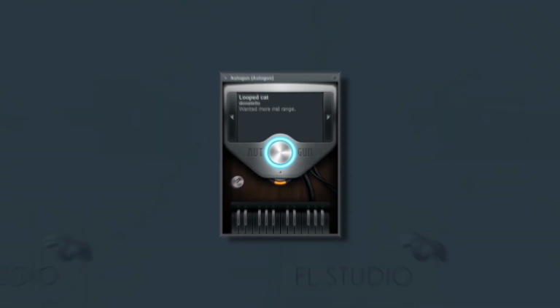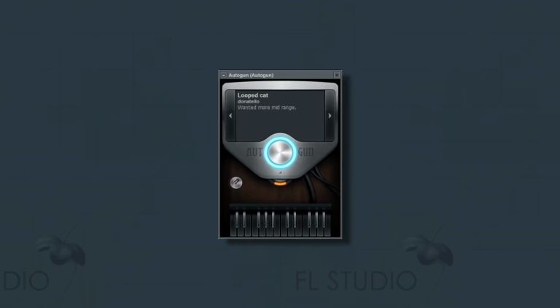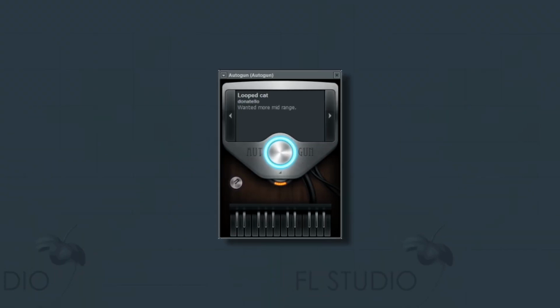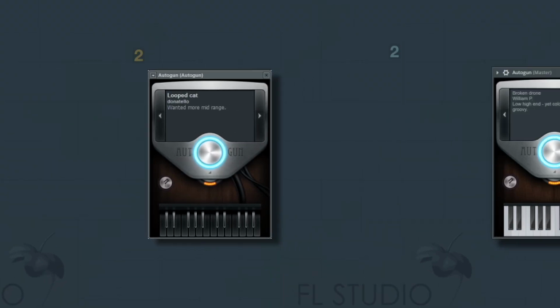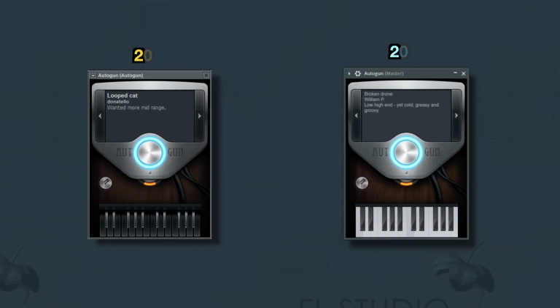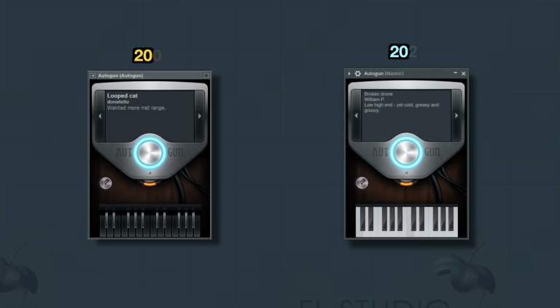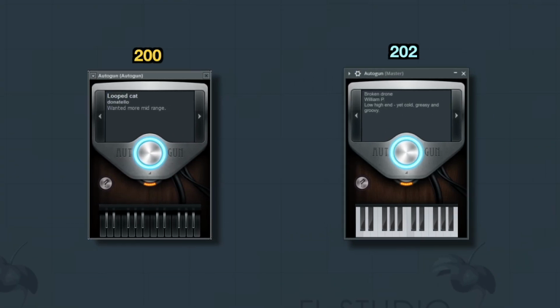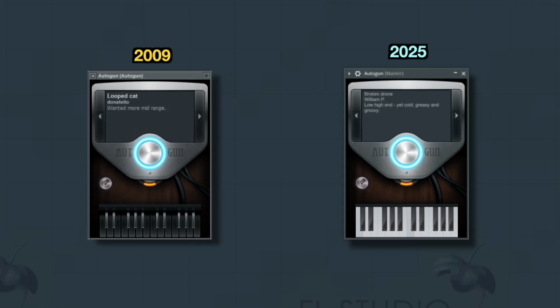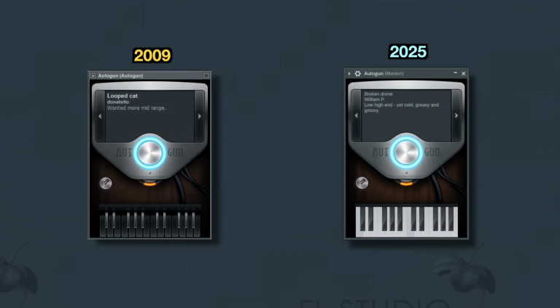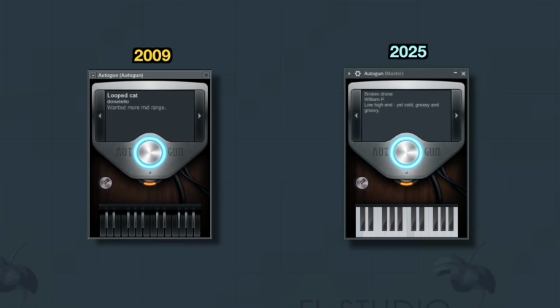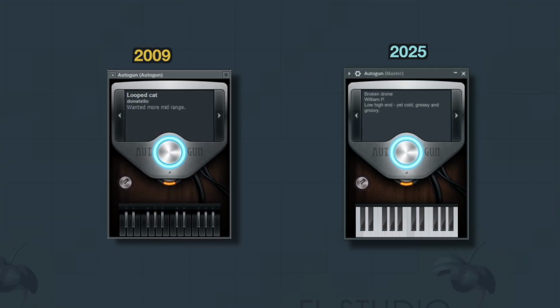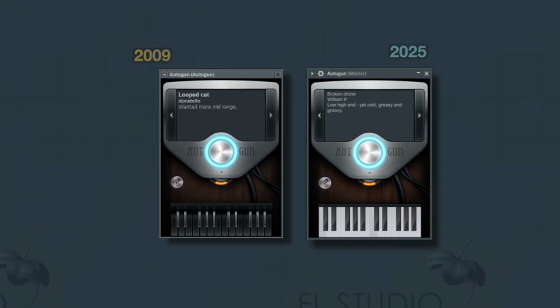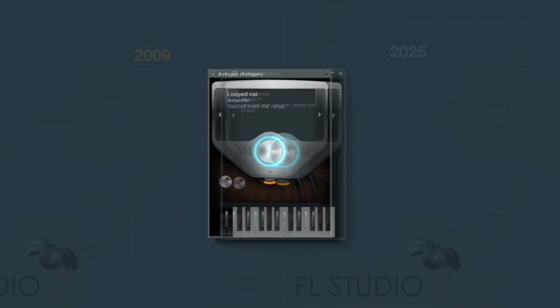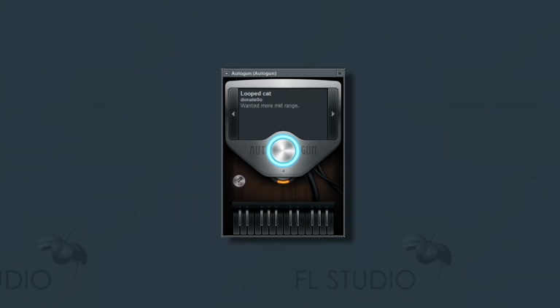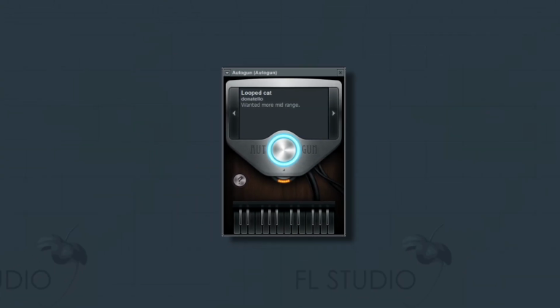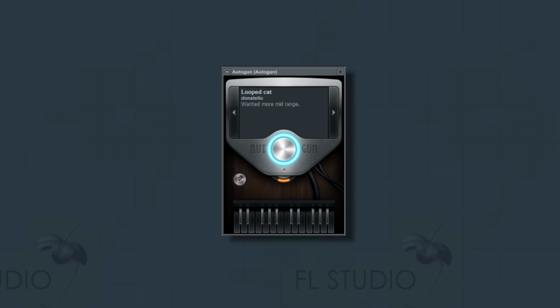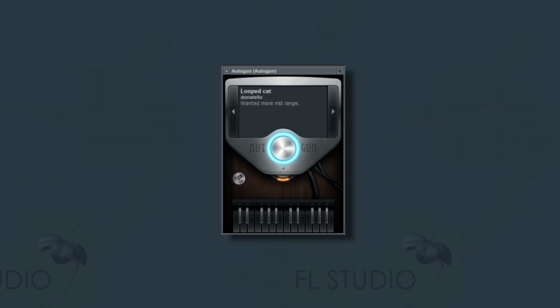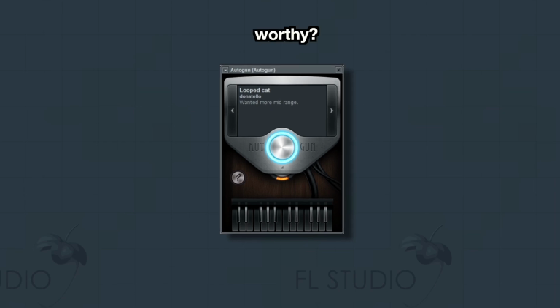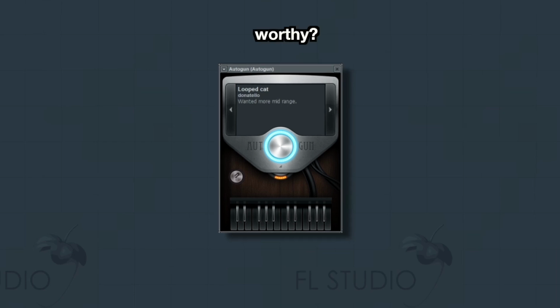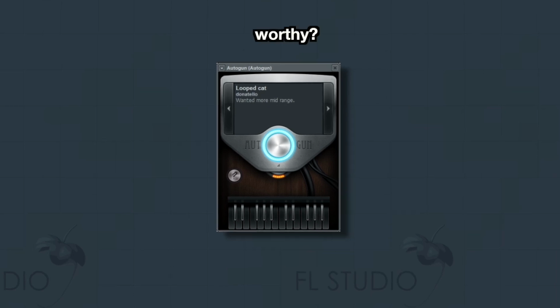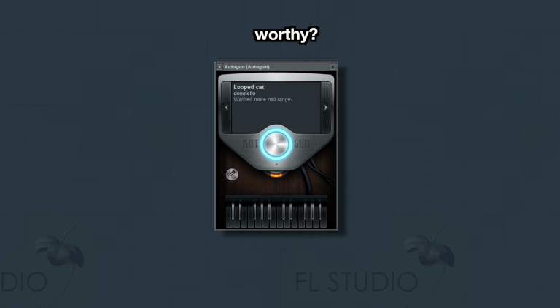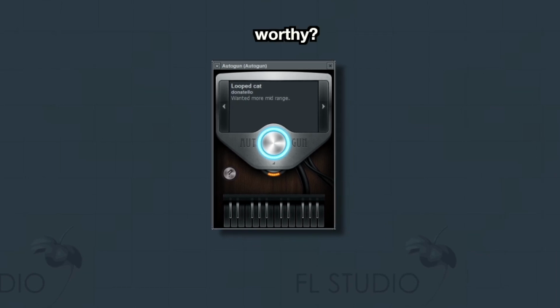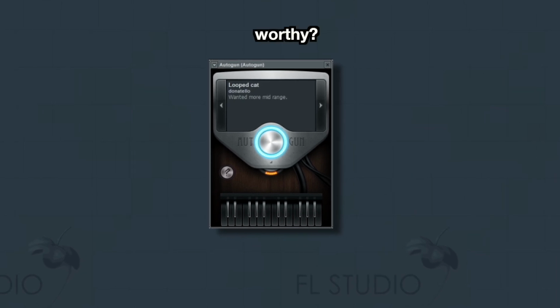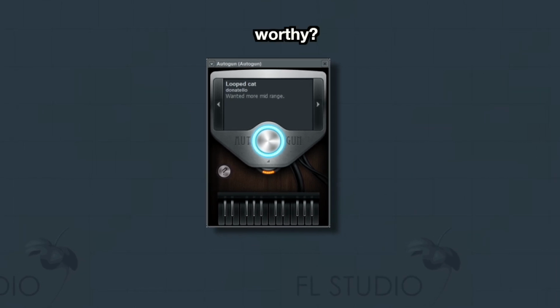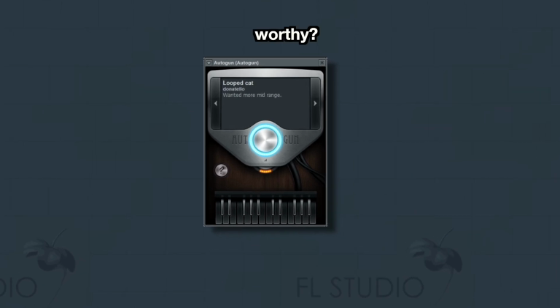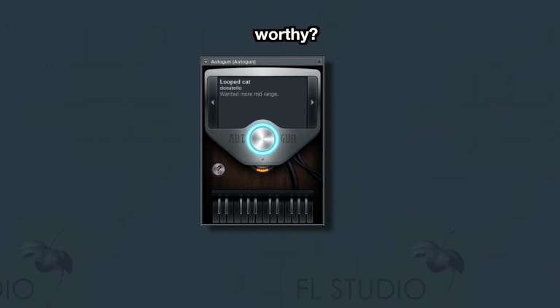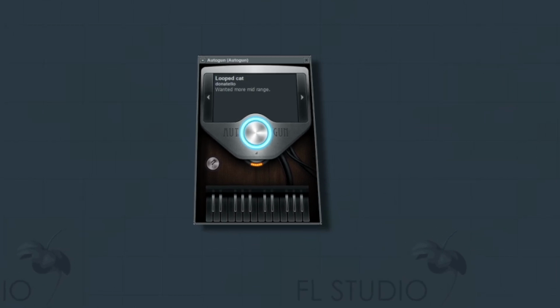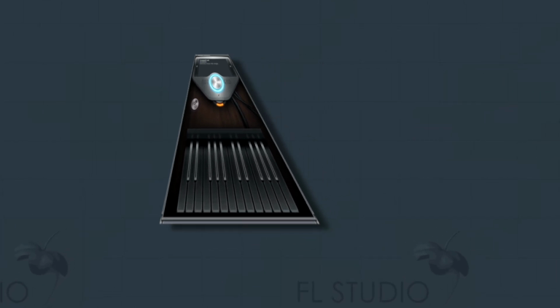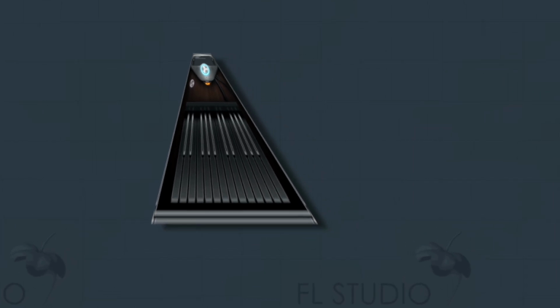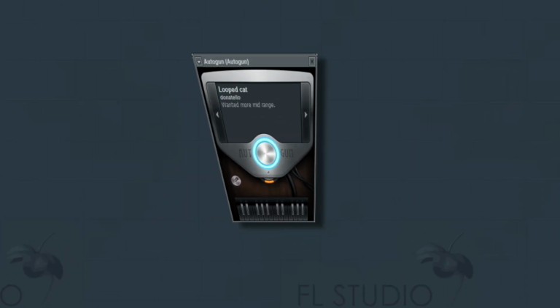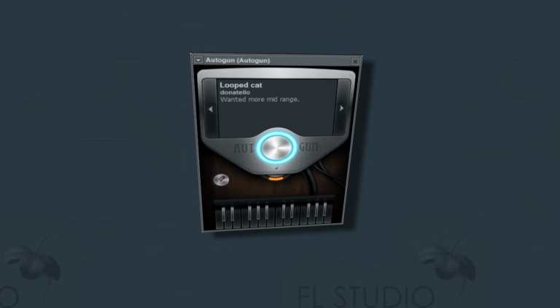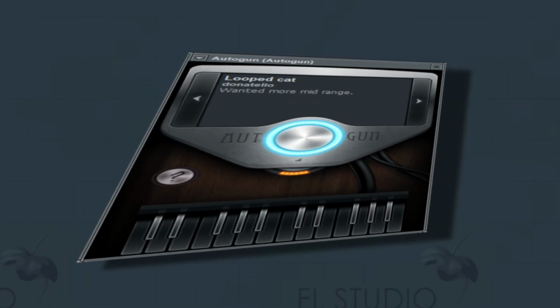Overall, Autogun hasn't changed in 16 years — do you think it can be considered worthy in 2025? Let's listen to its presets.